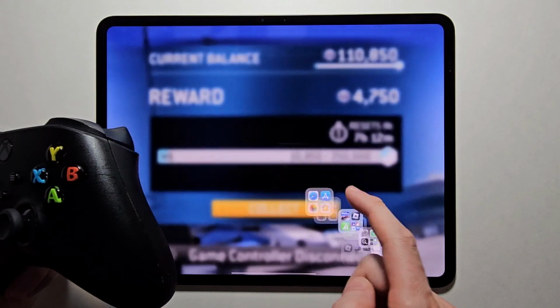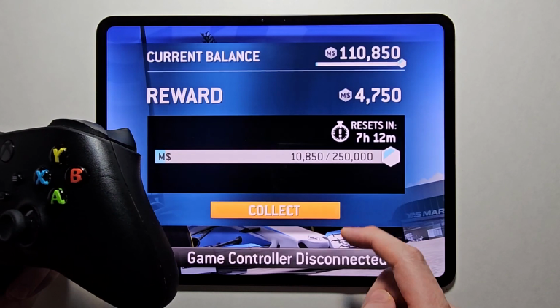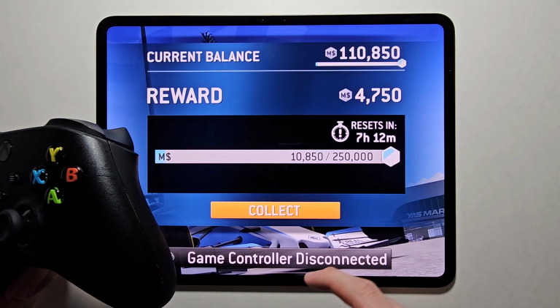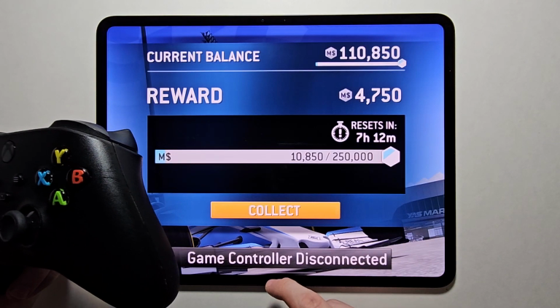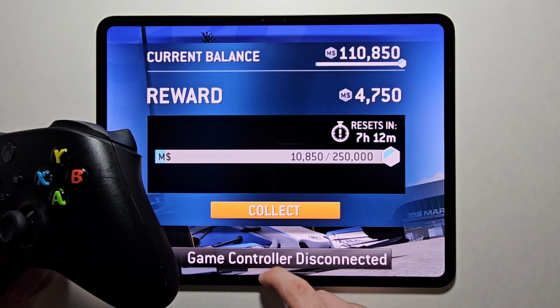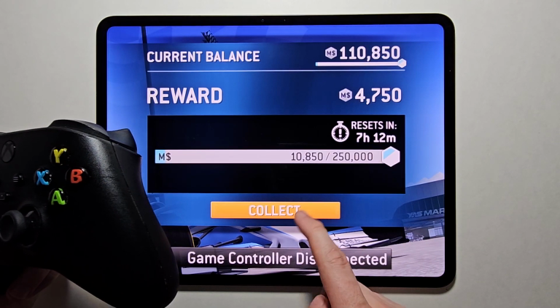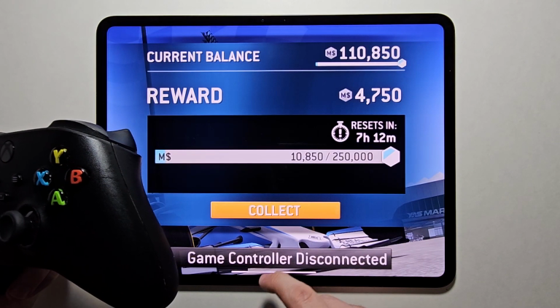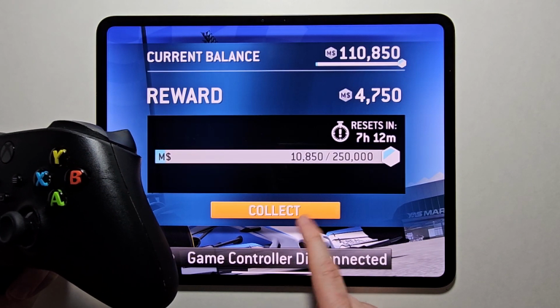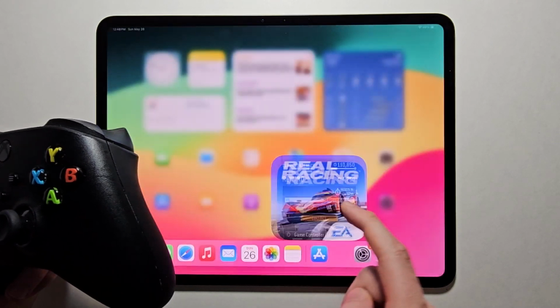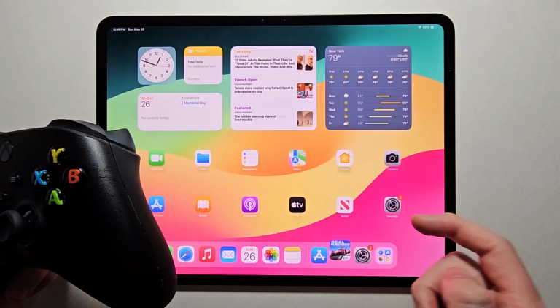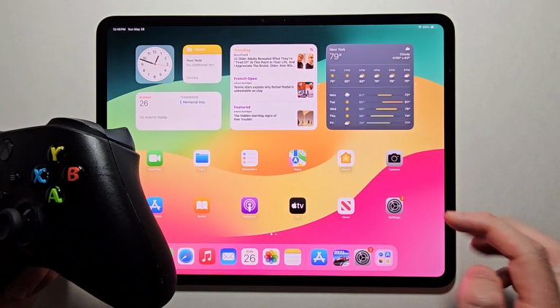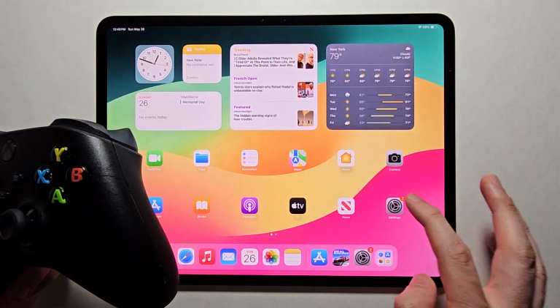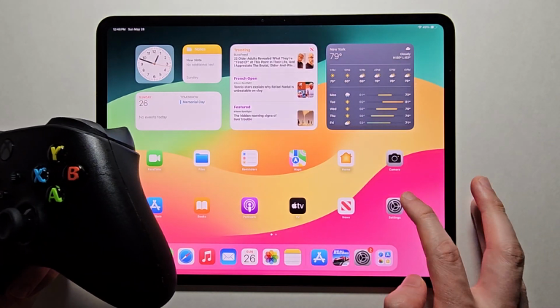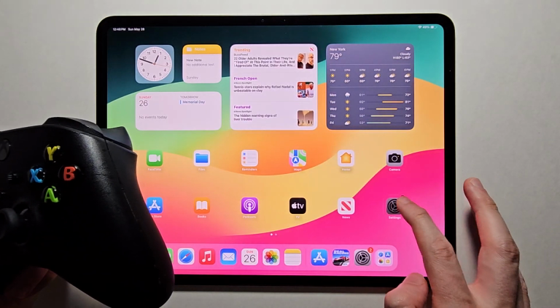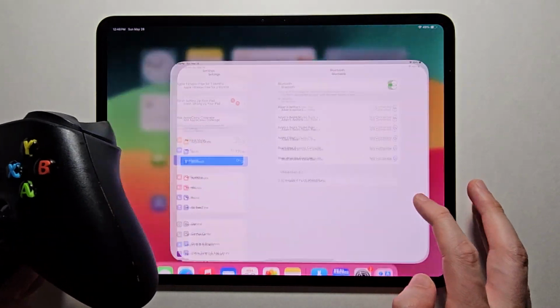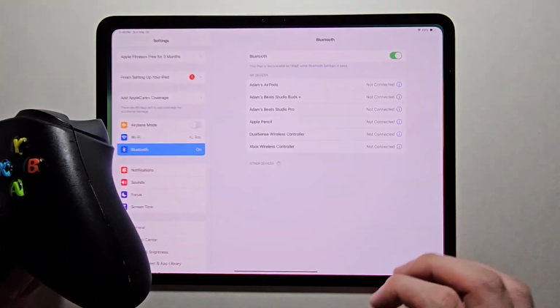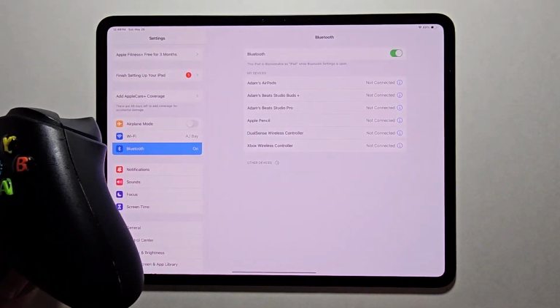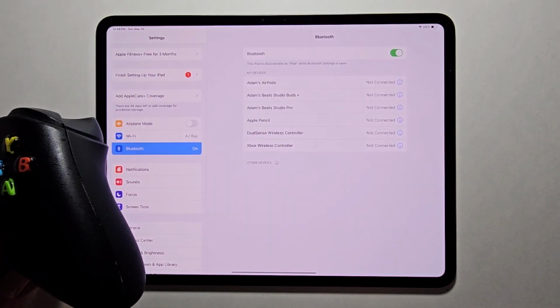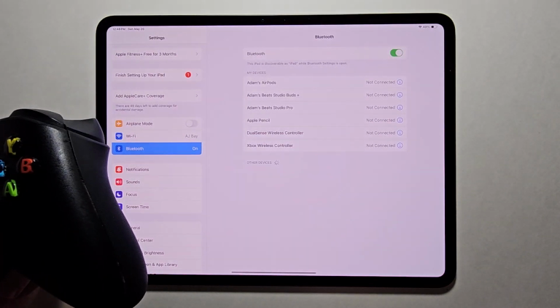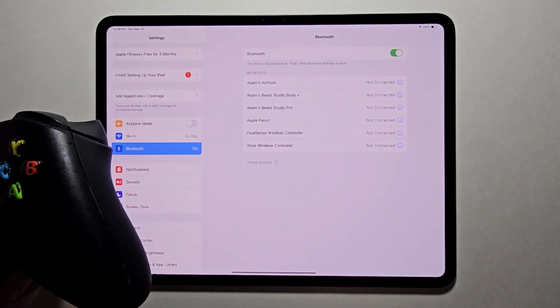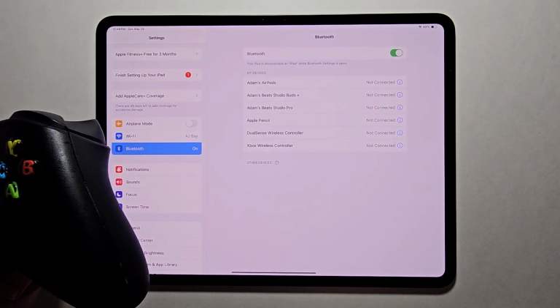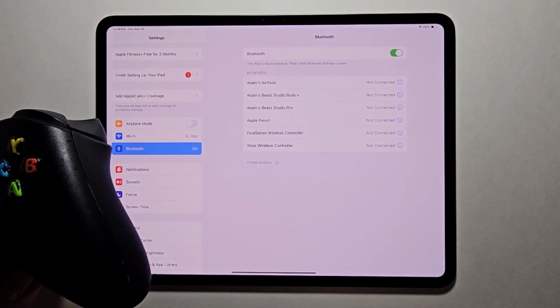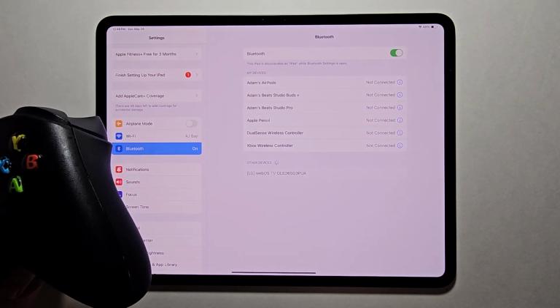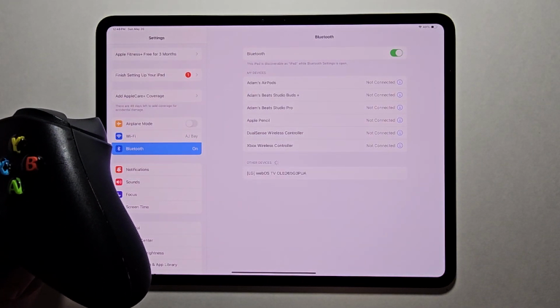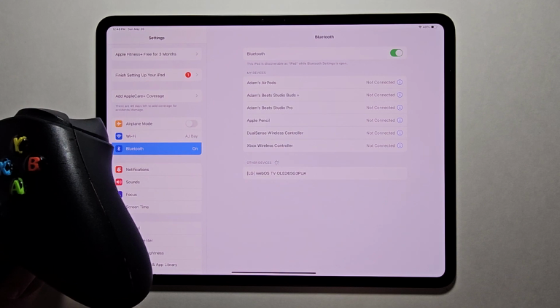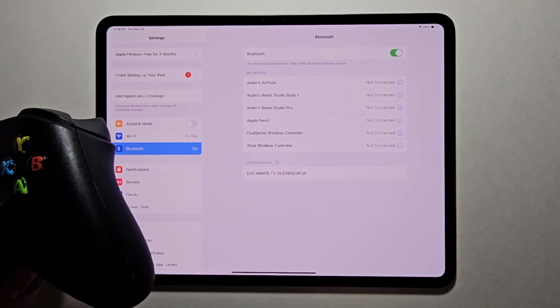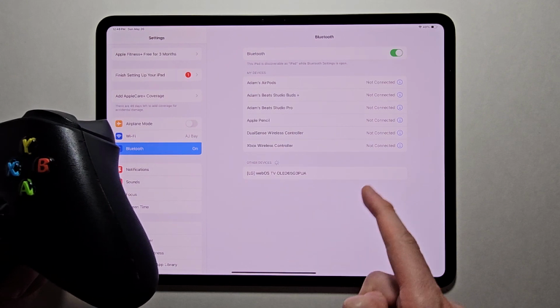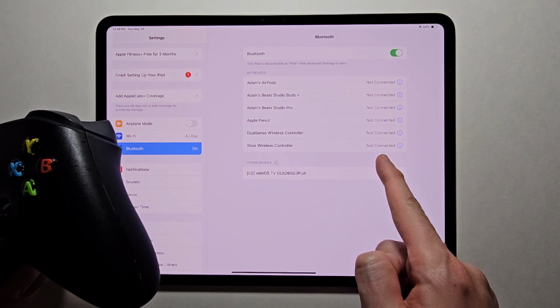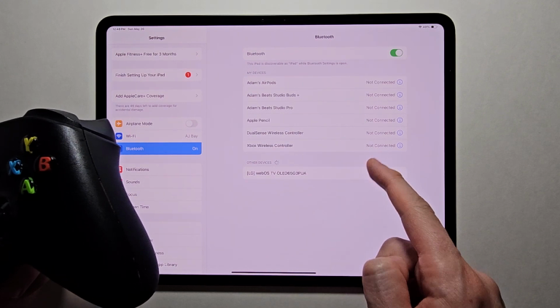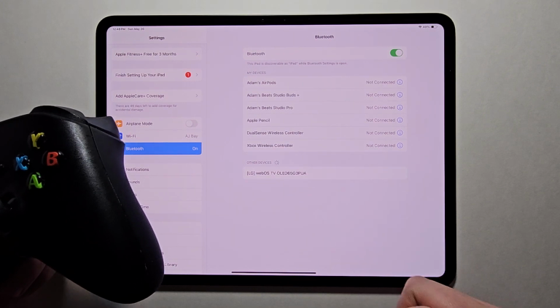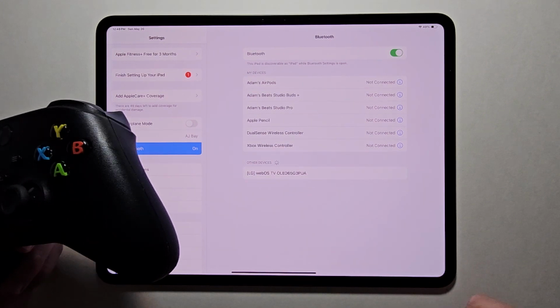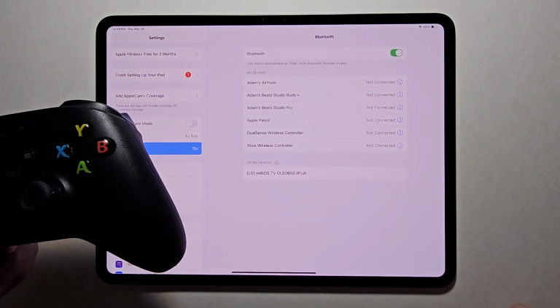Then if you look under Bluetooth, you can see it now says not connected.